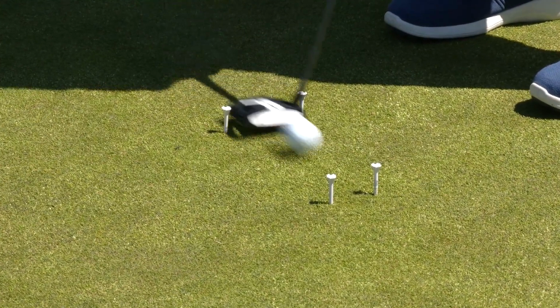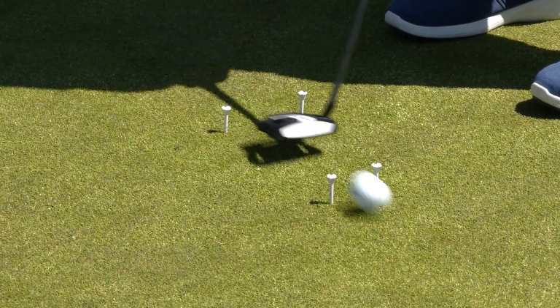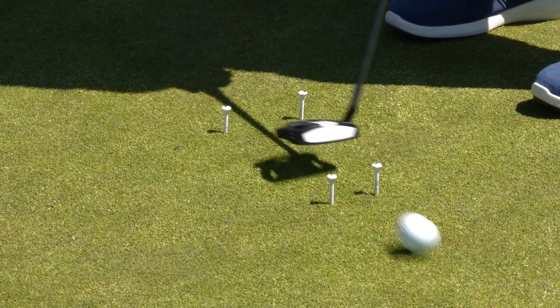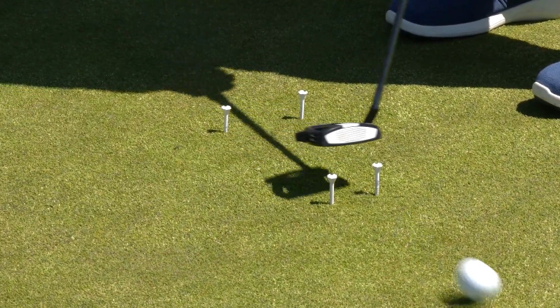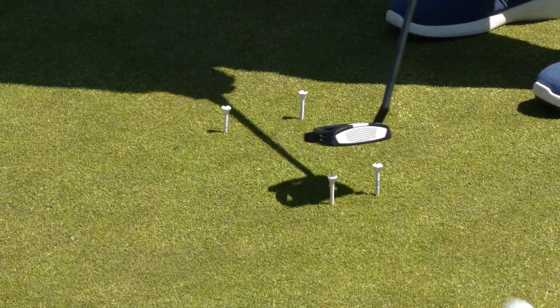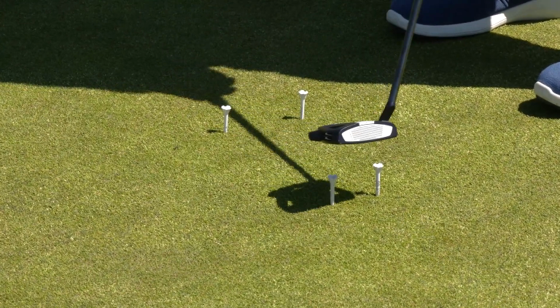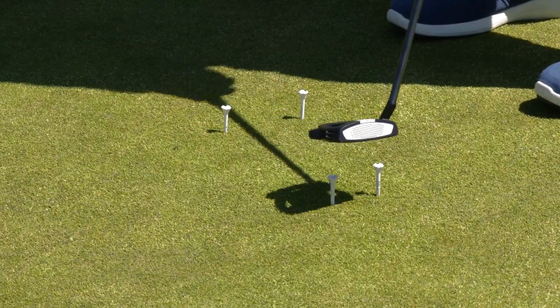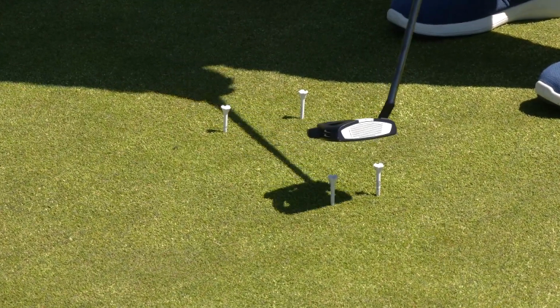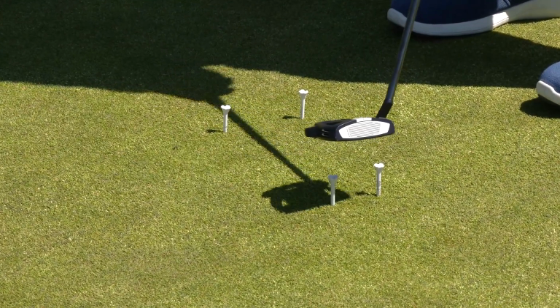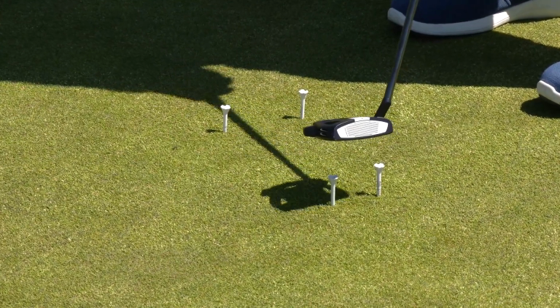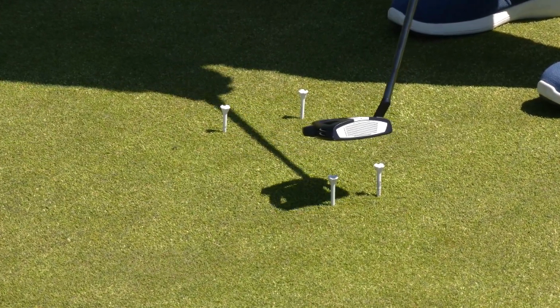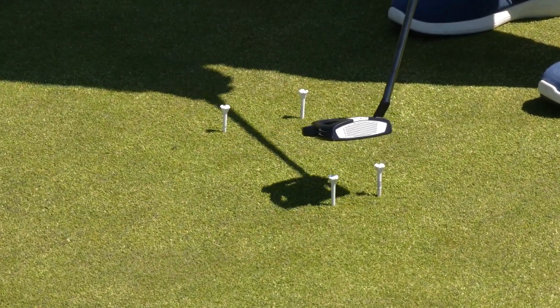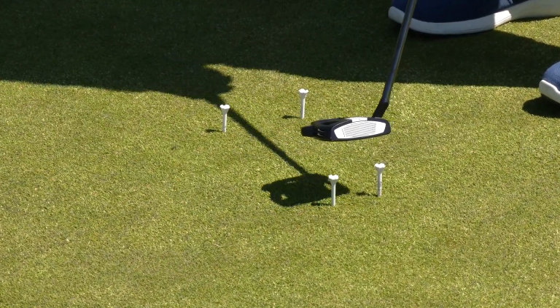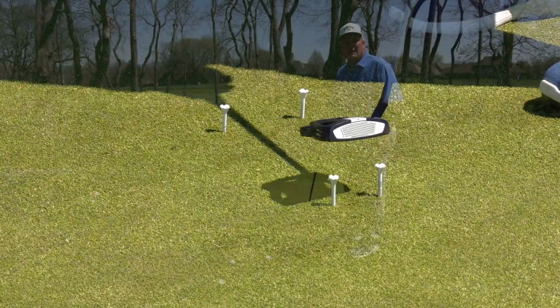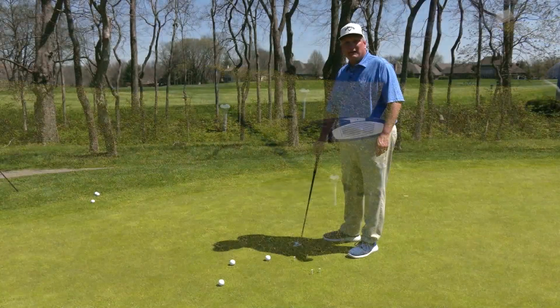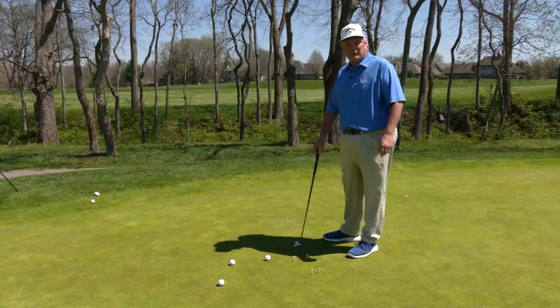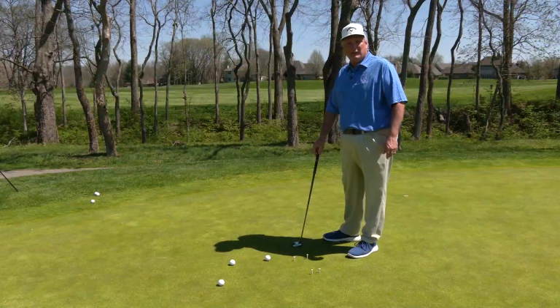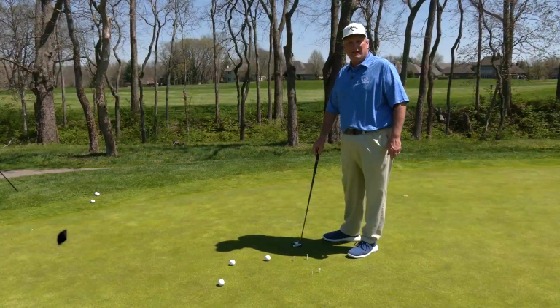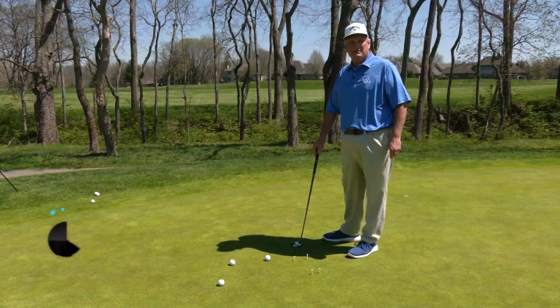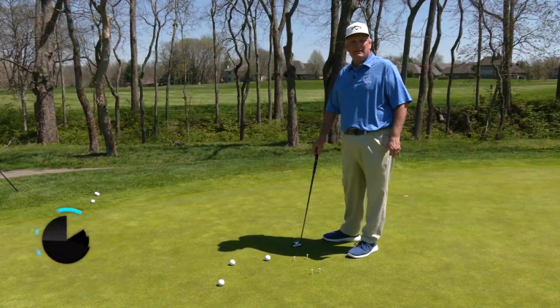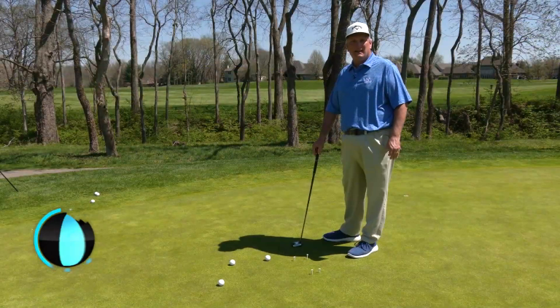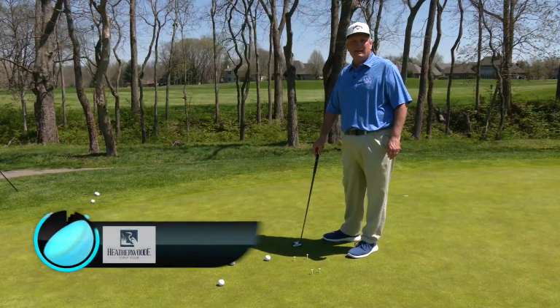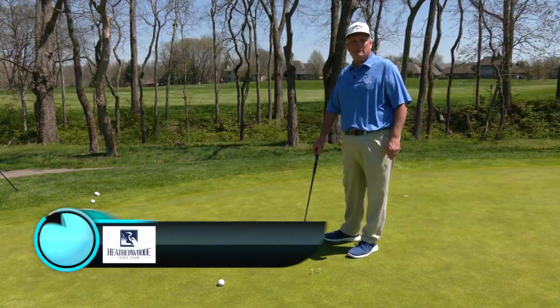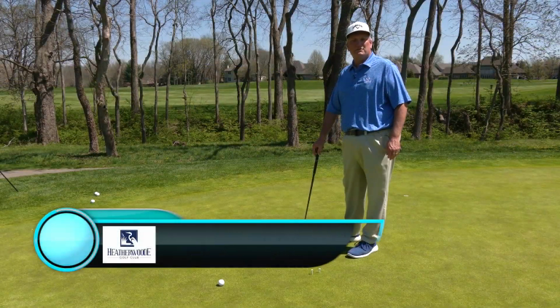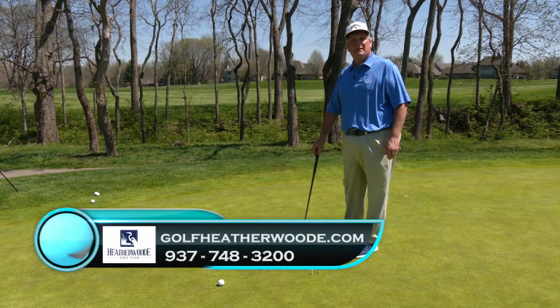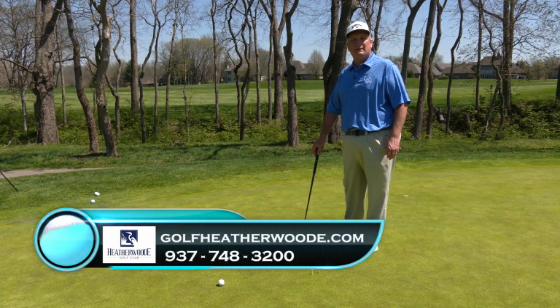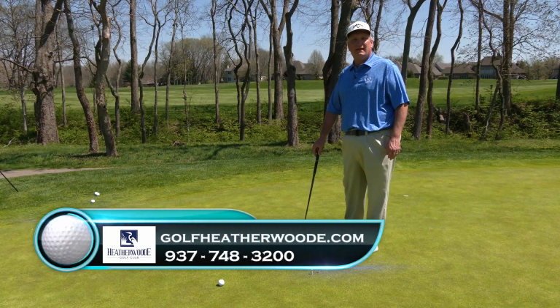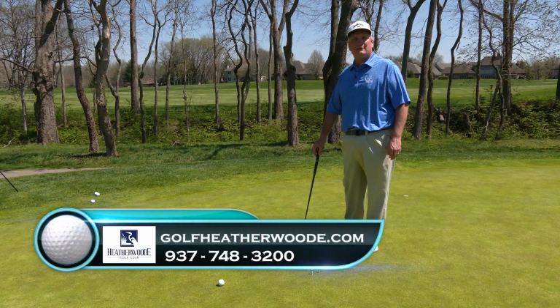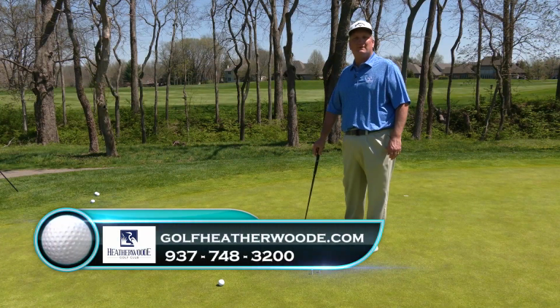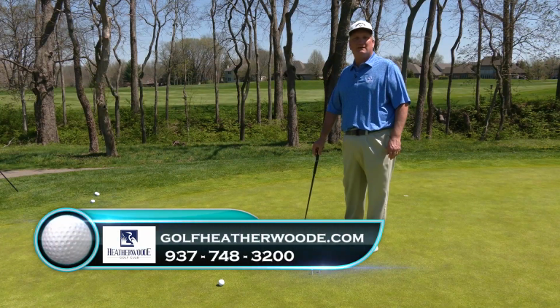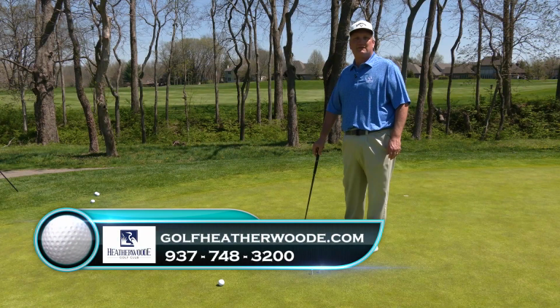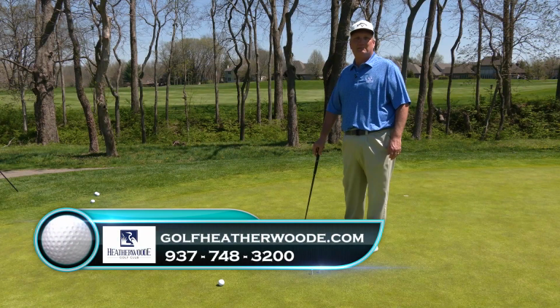This is today's Tuesday Tips. Thanks for coming out today, and we'll see you at Heatherwood Golf Club.